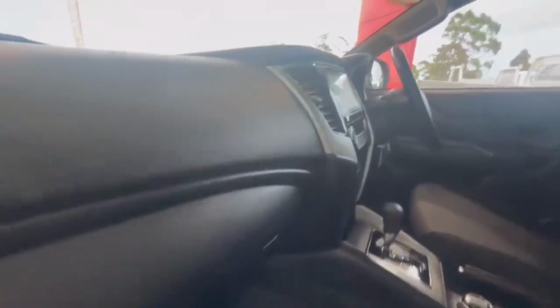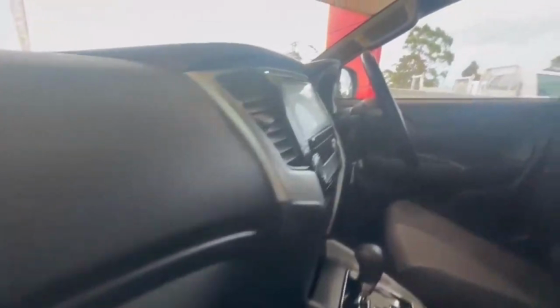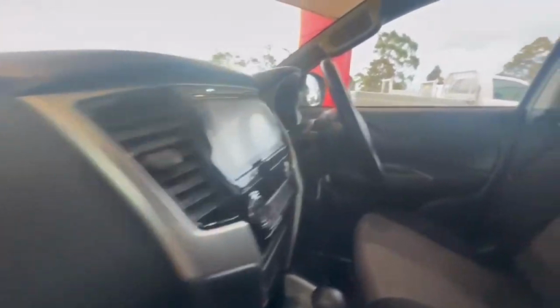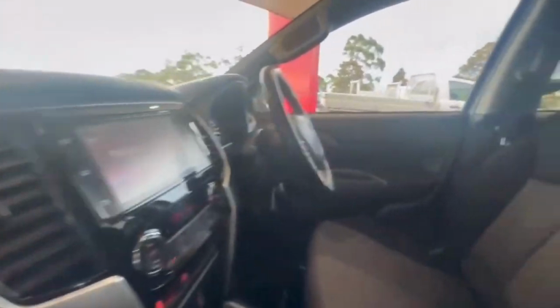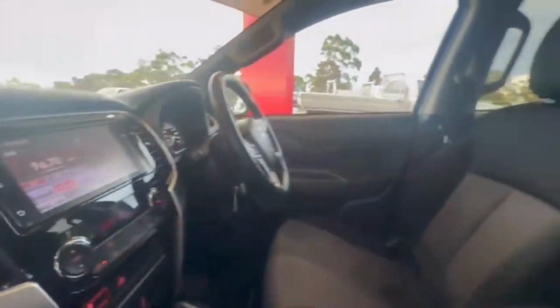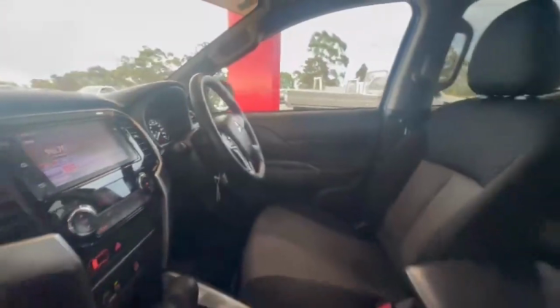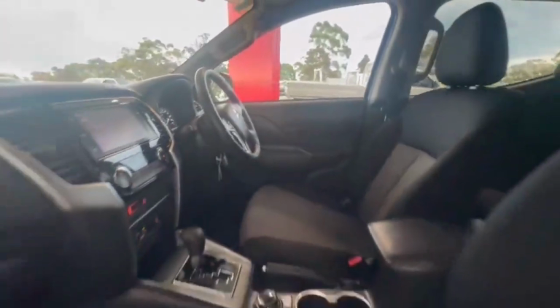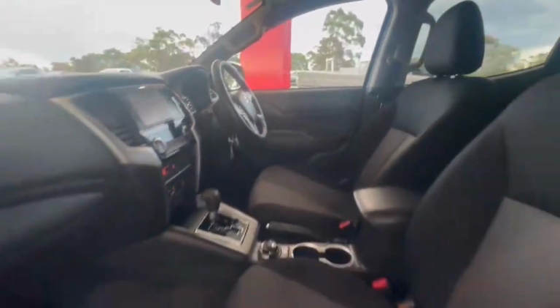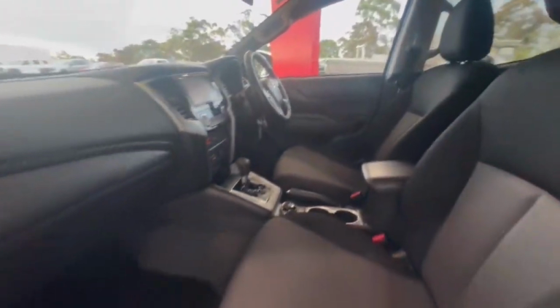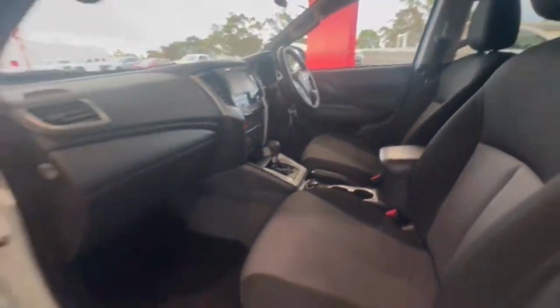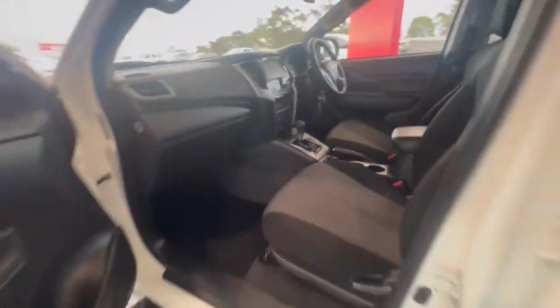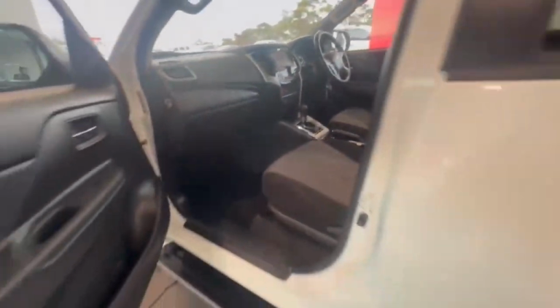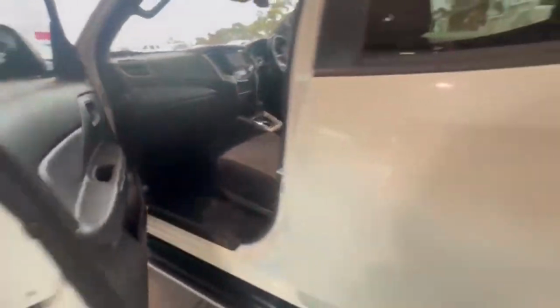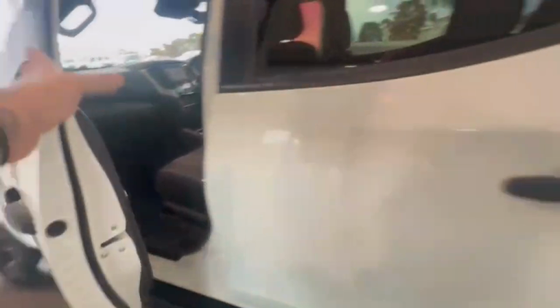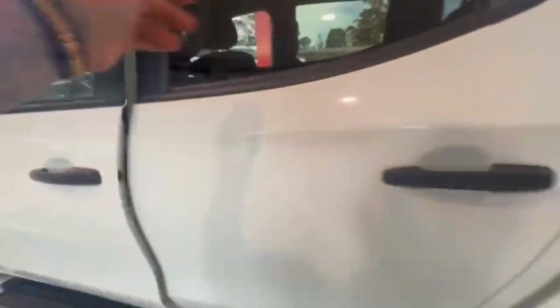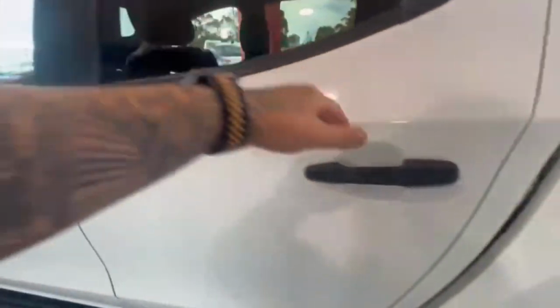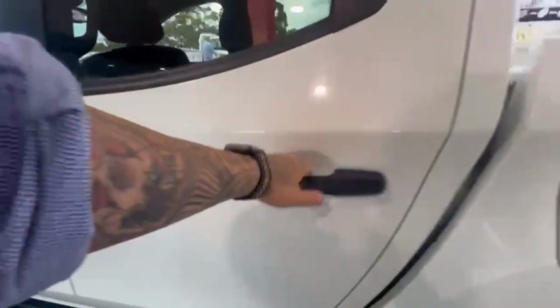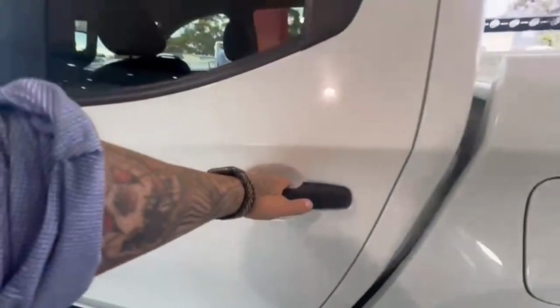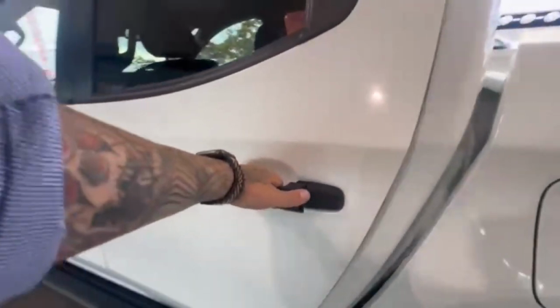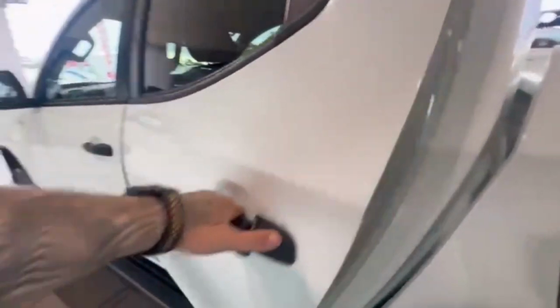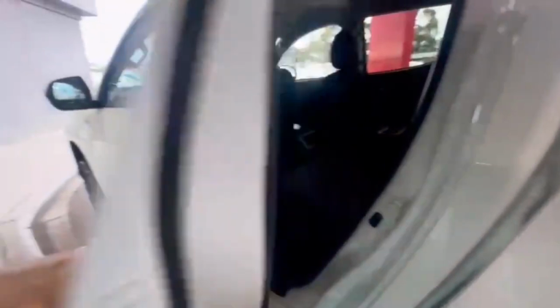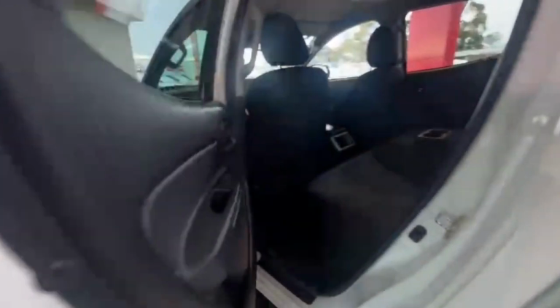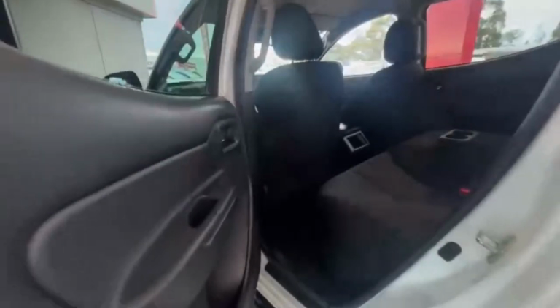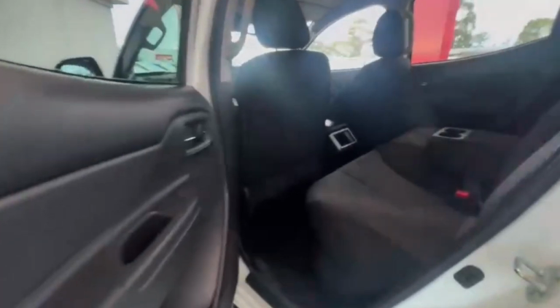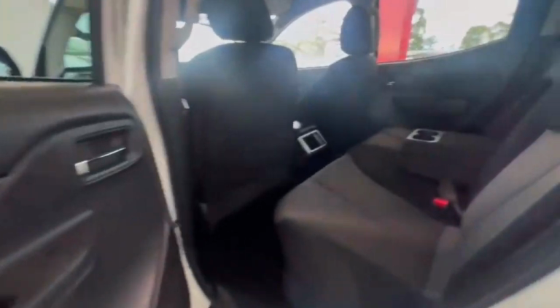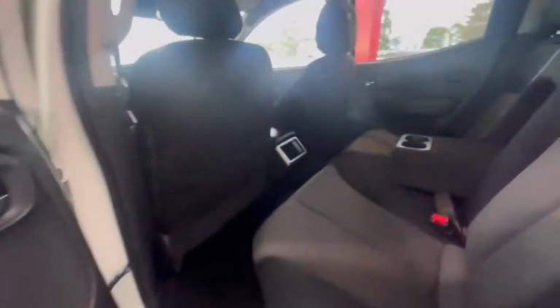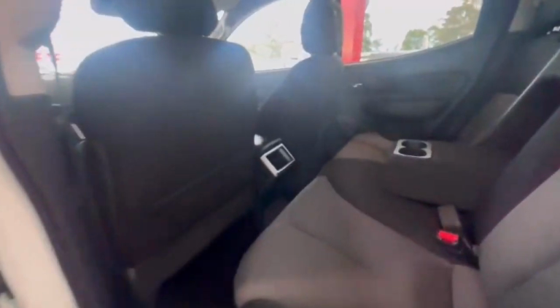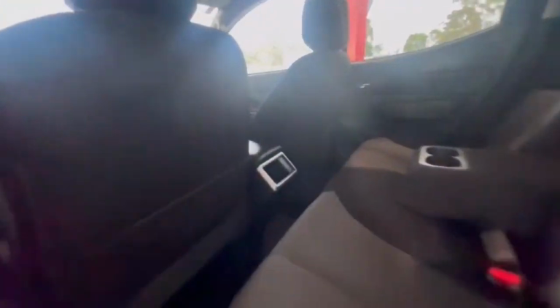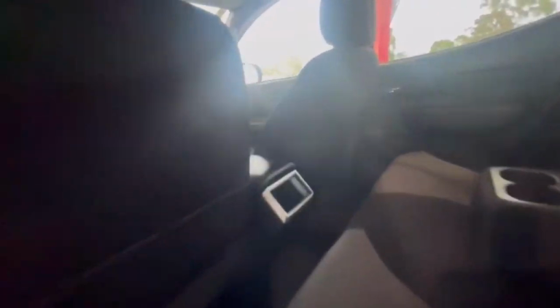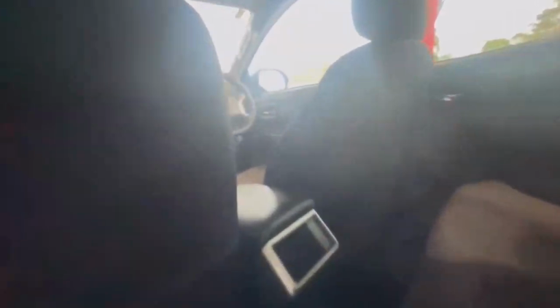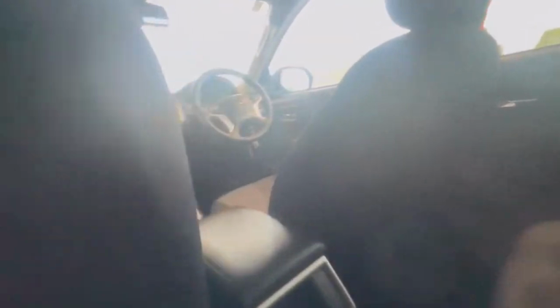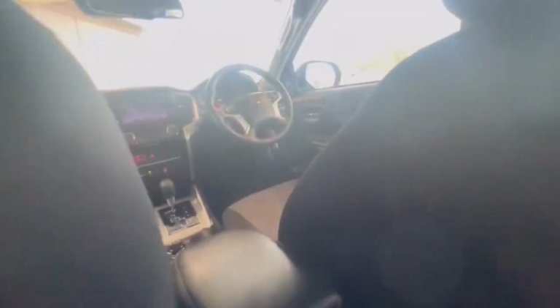Hopping on in, the interior is in really tidy condition, and jumping into the rear, it's really nice and spacious.